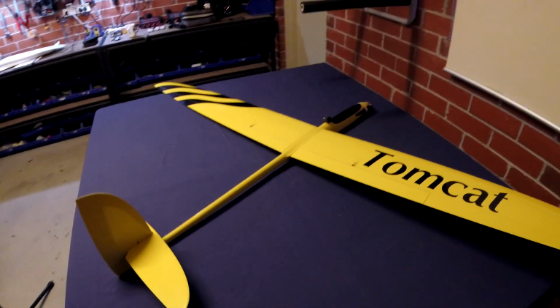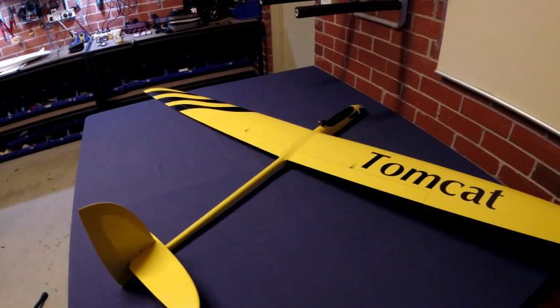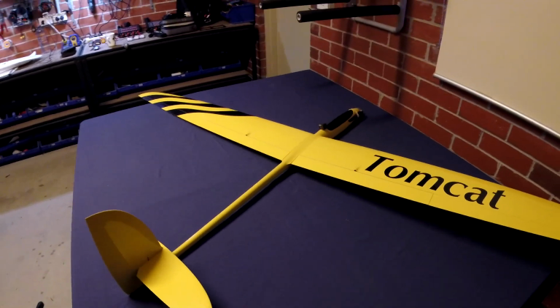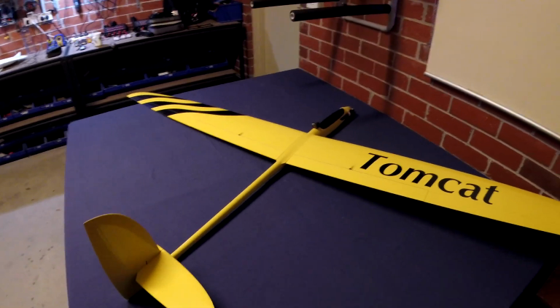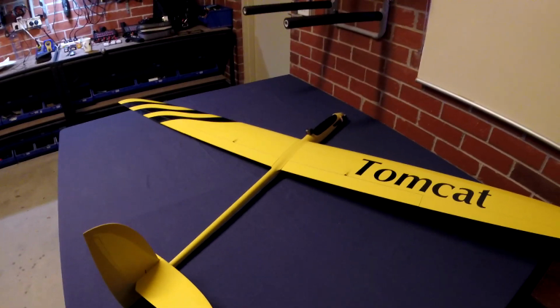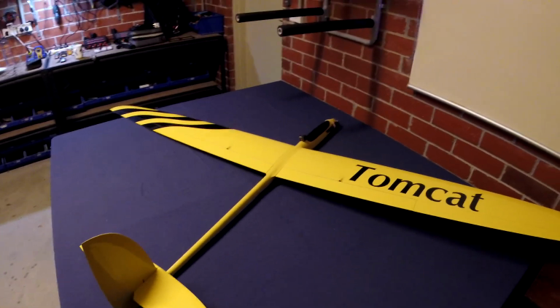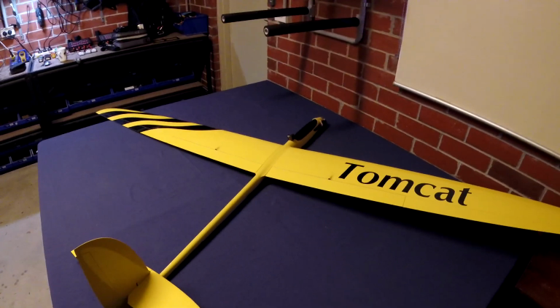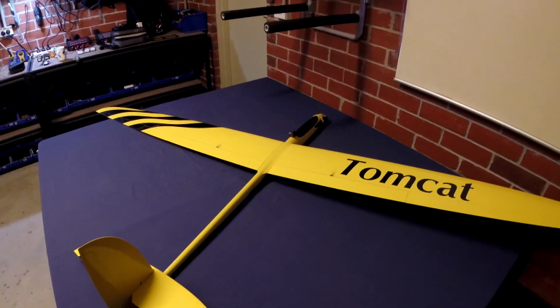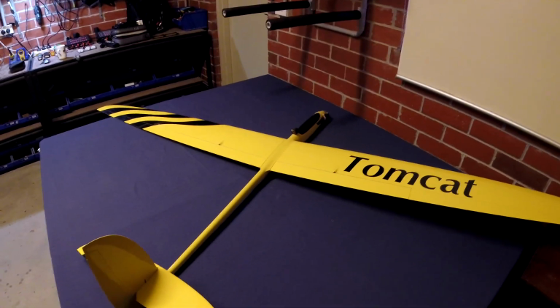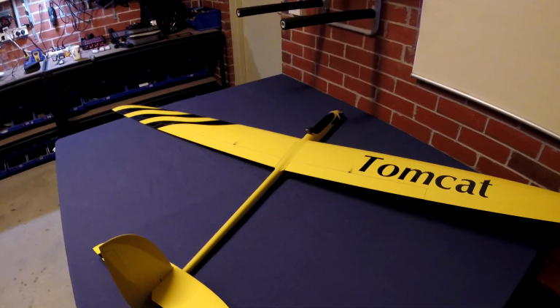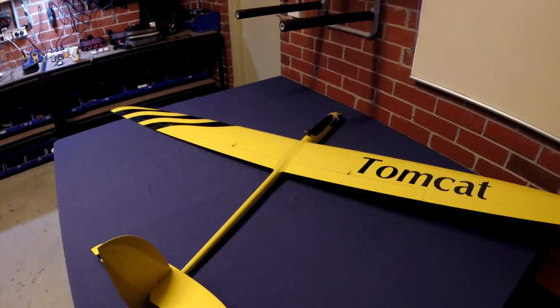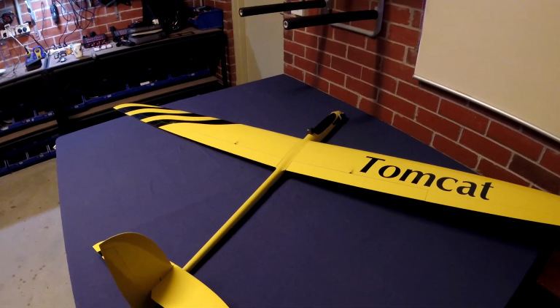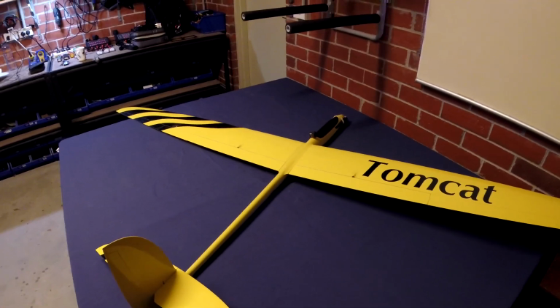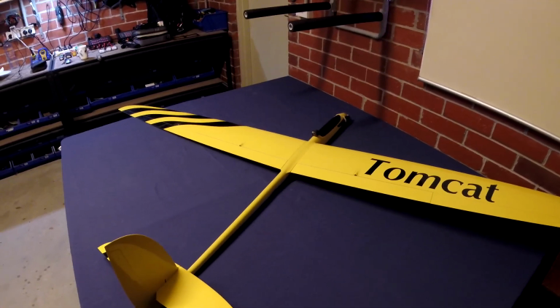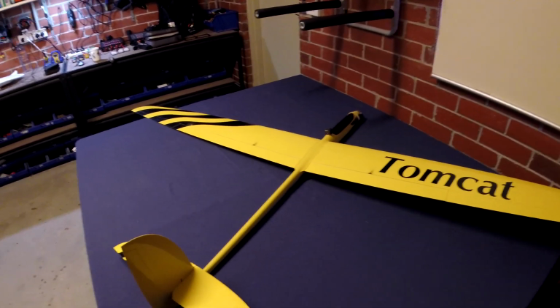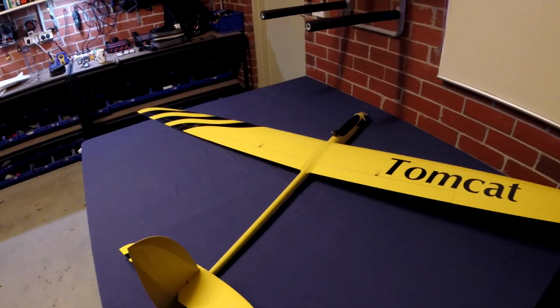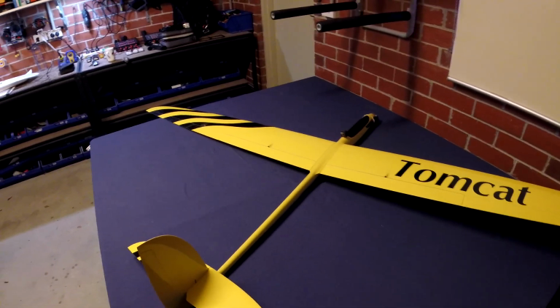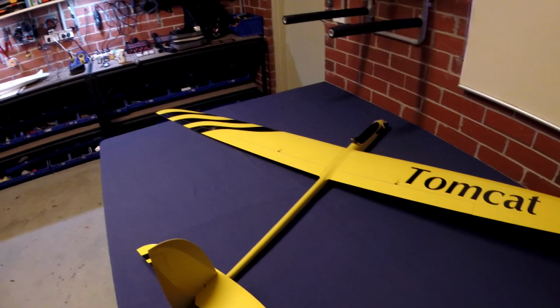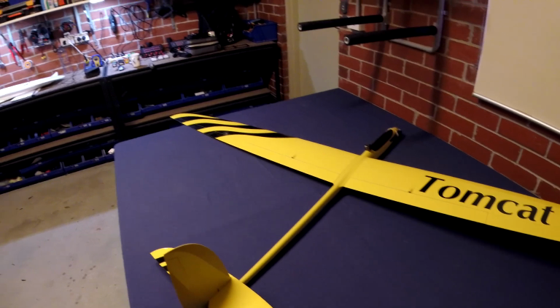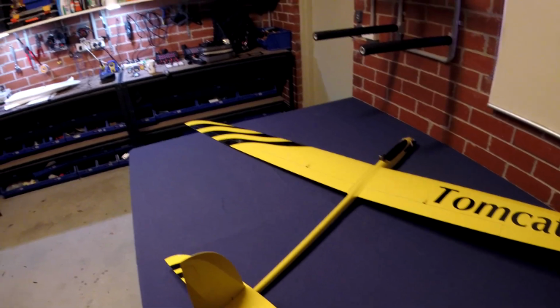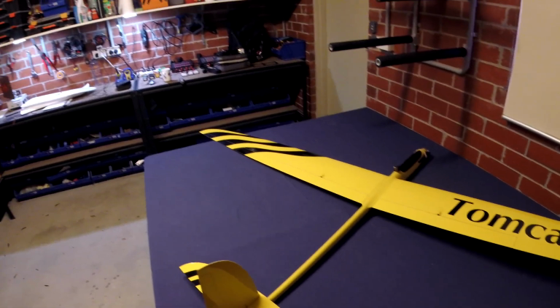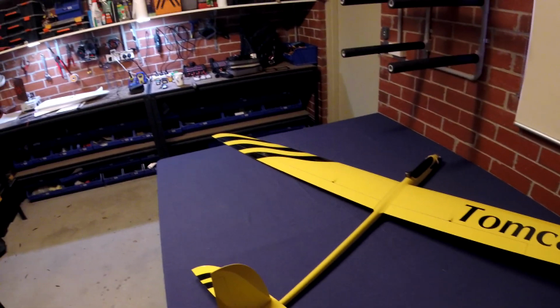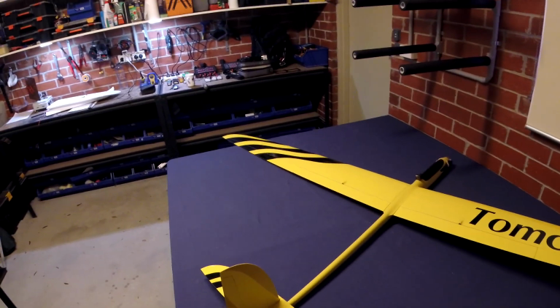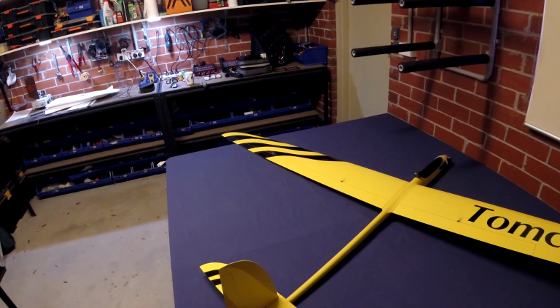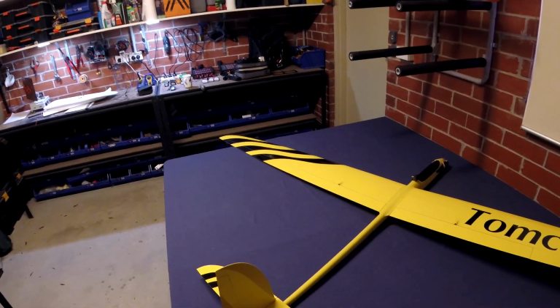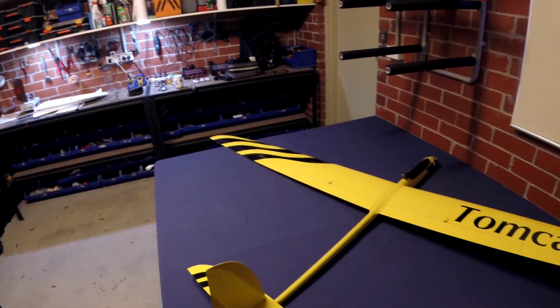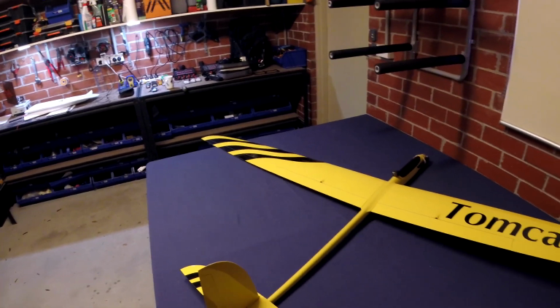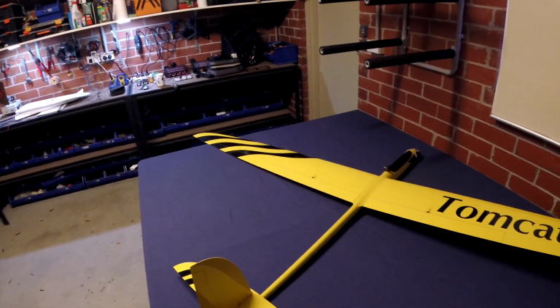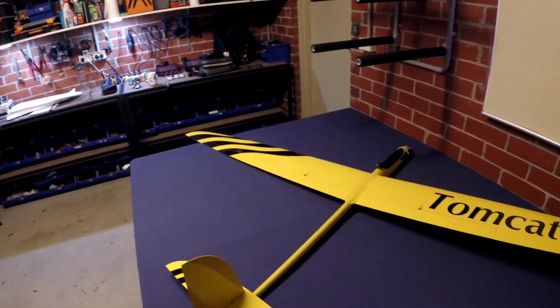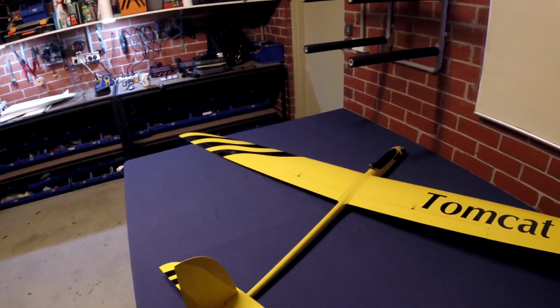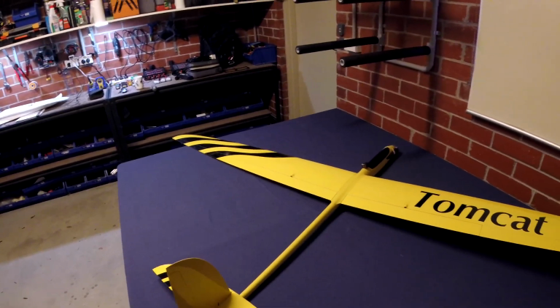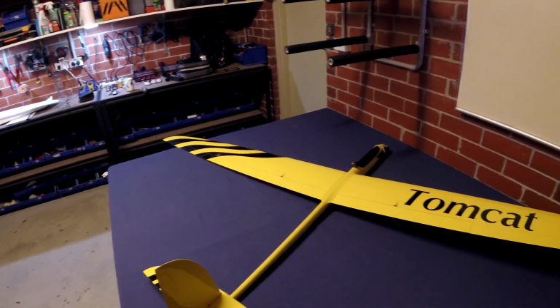I've only flown it once, line of sight, and it's a lovely plane in the sky. I think it'll be better FPV though.